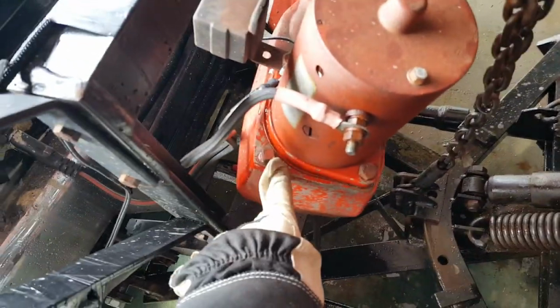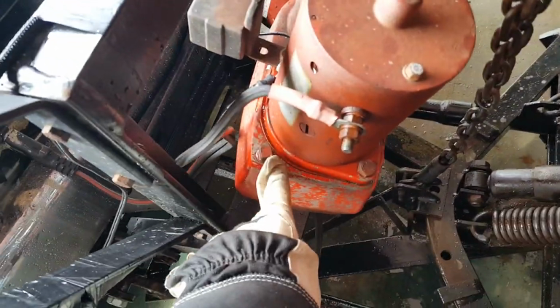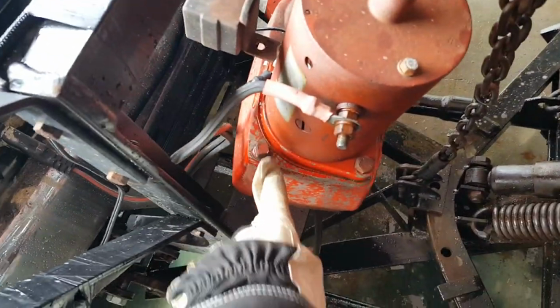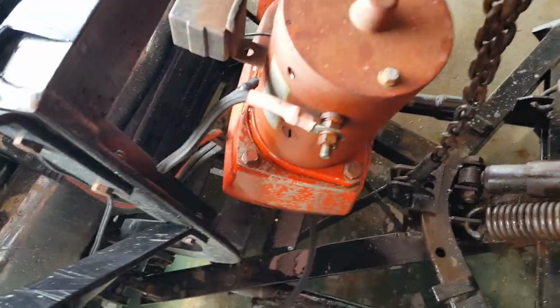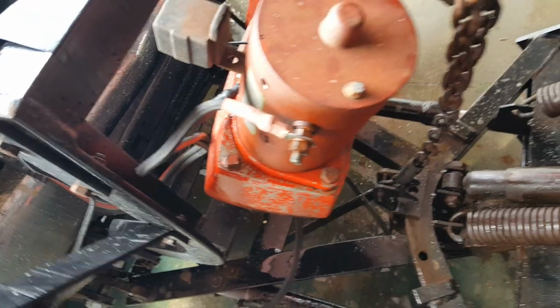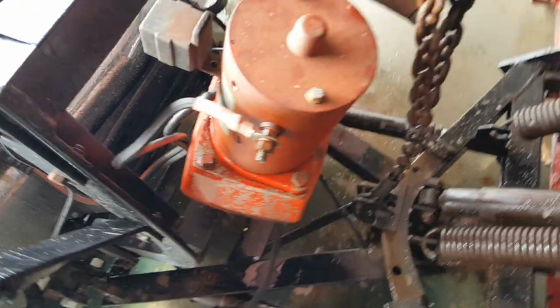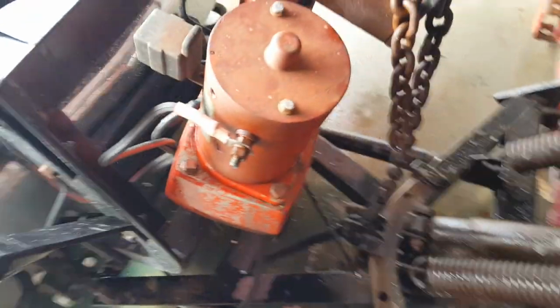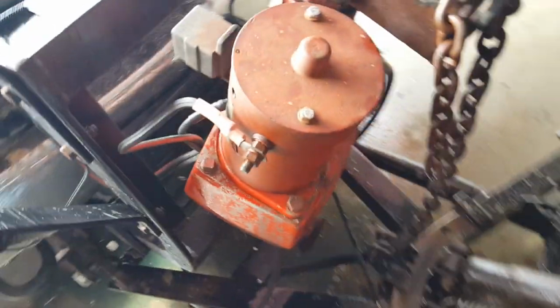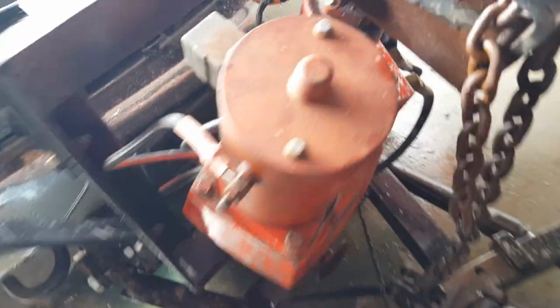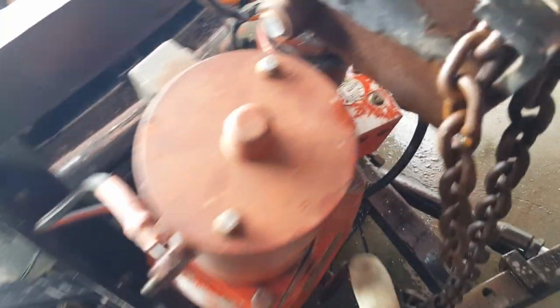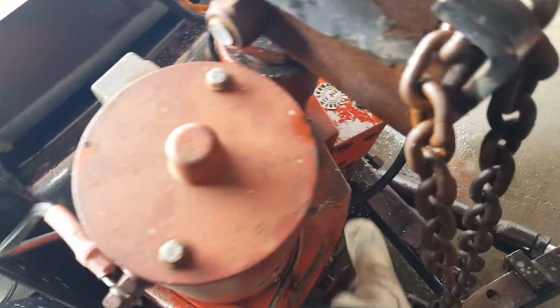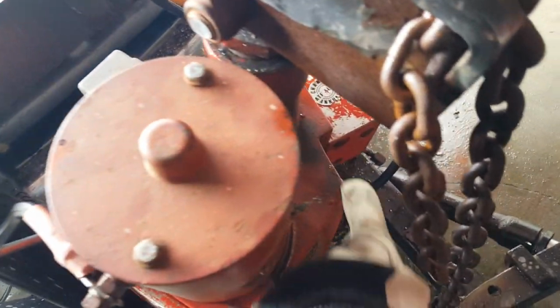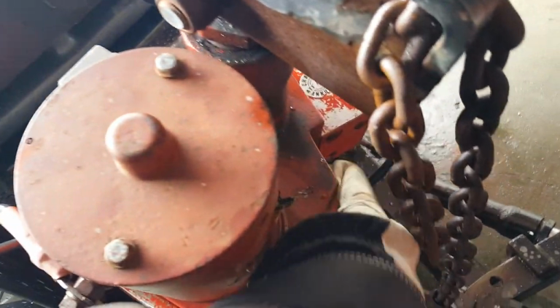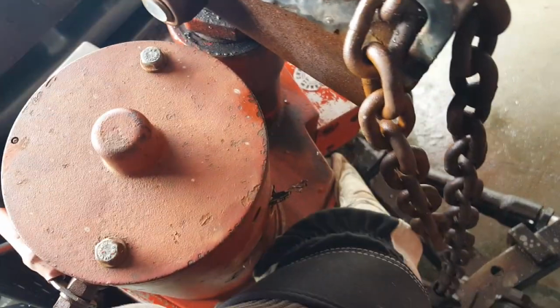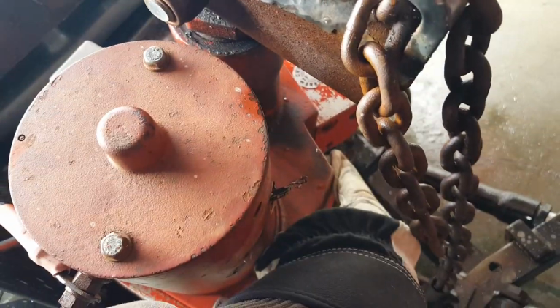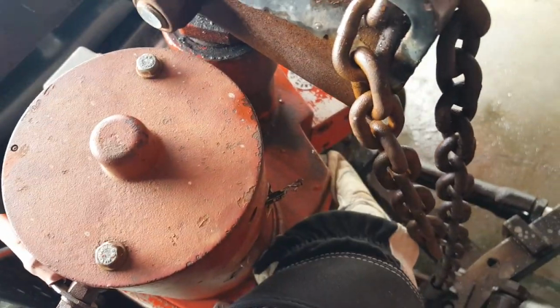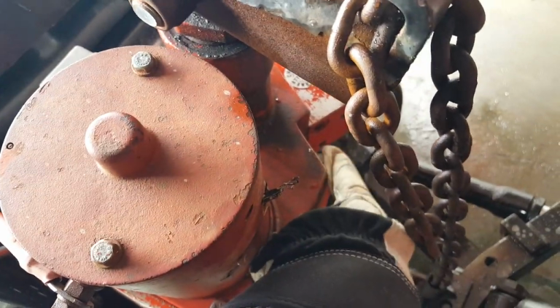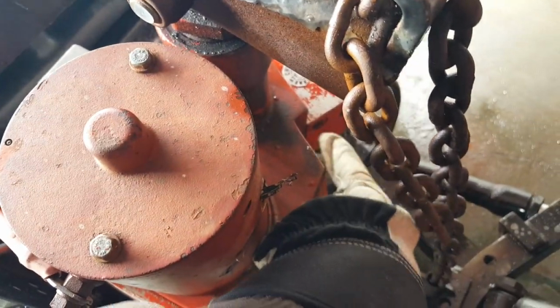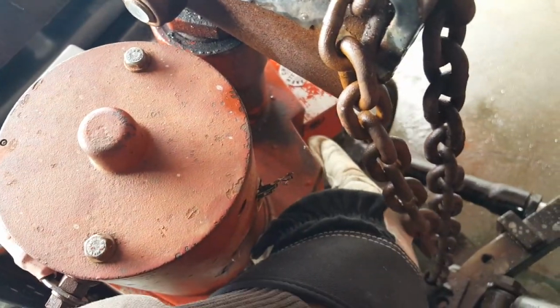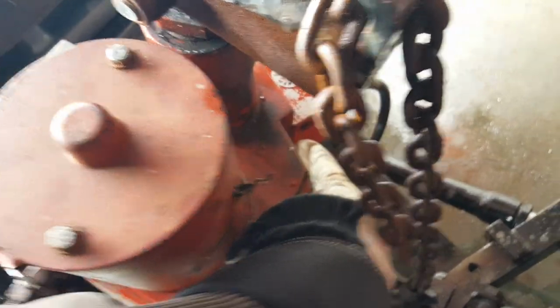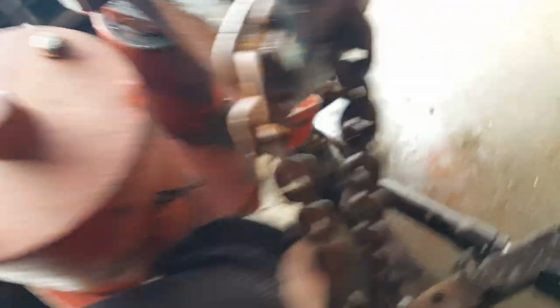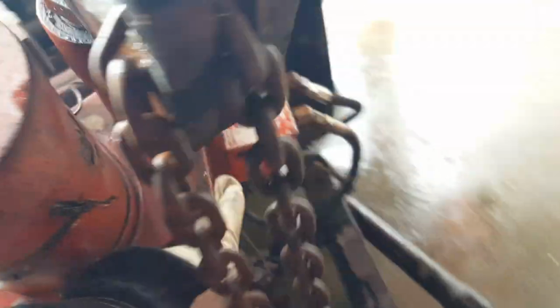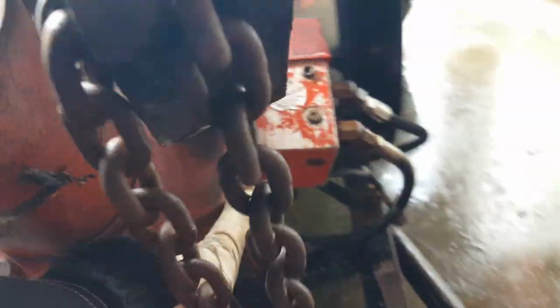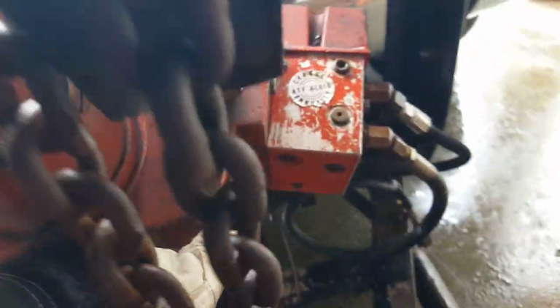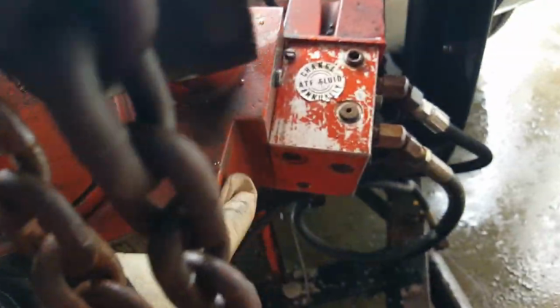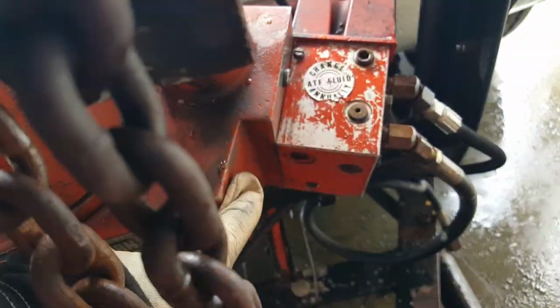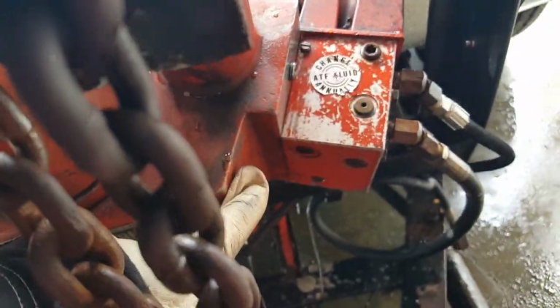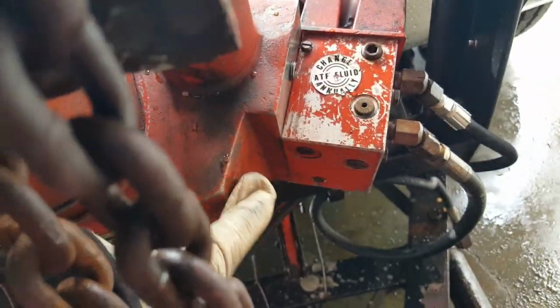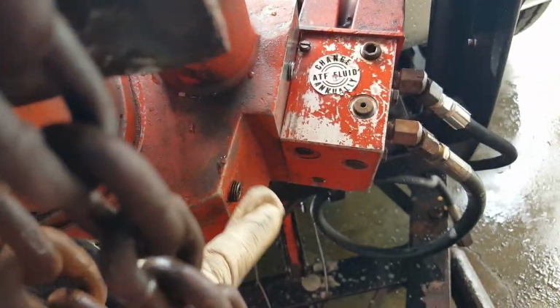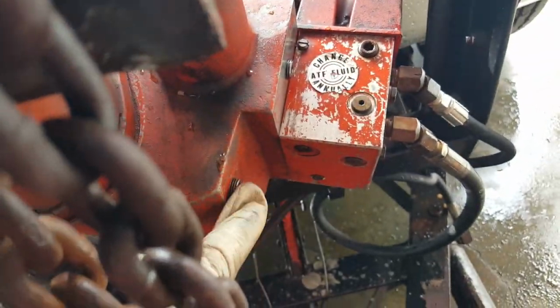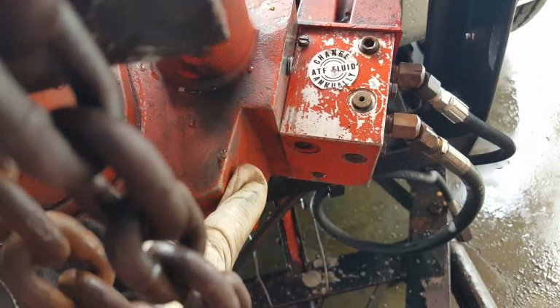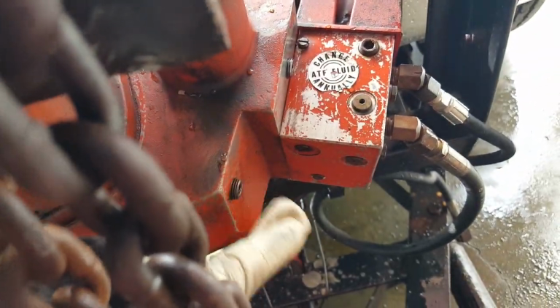Fill valve there, fill hole. Your overfill hole is right there.